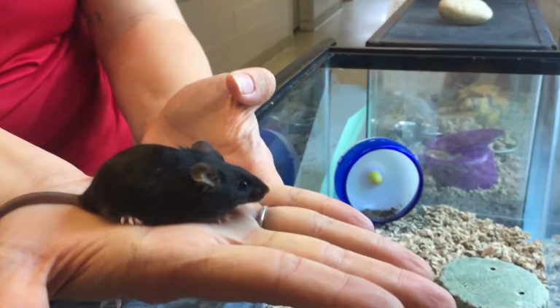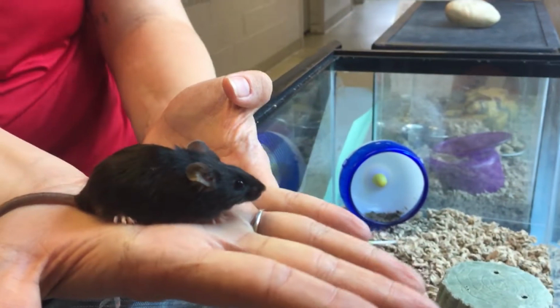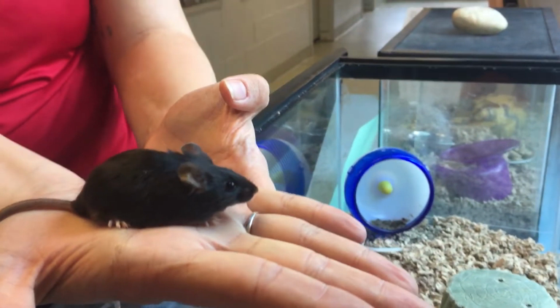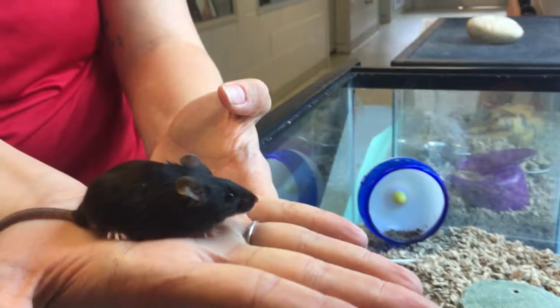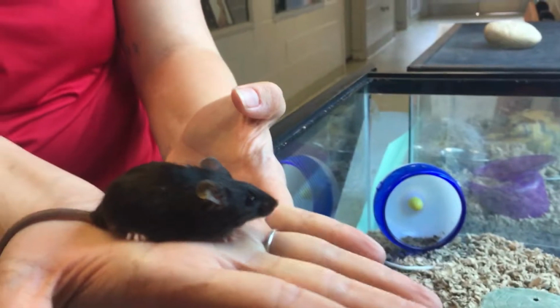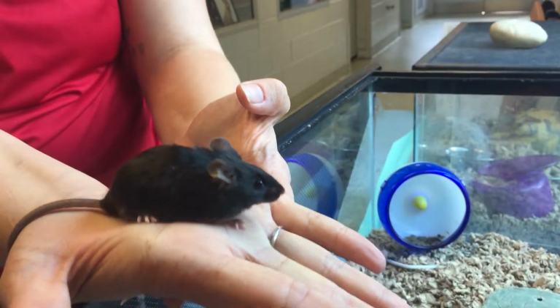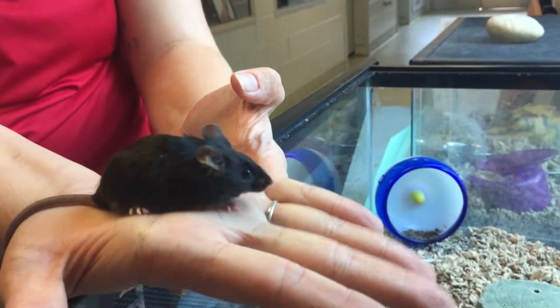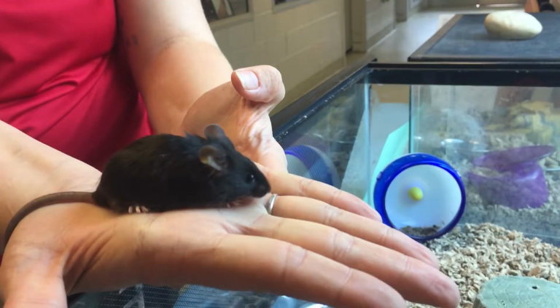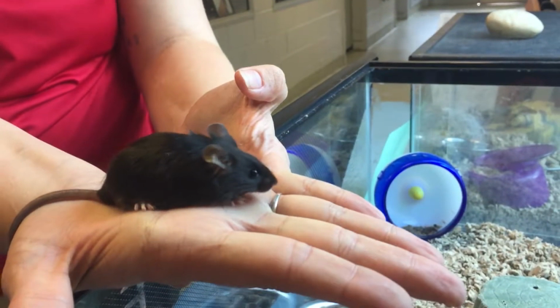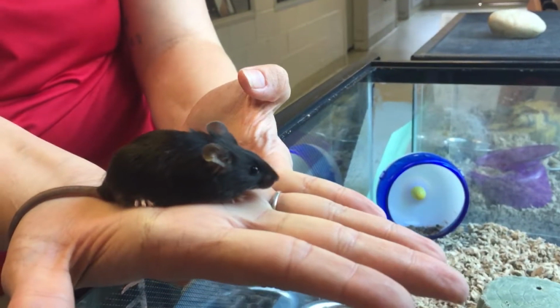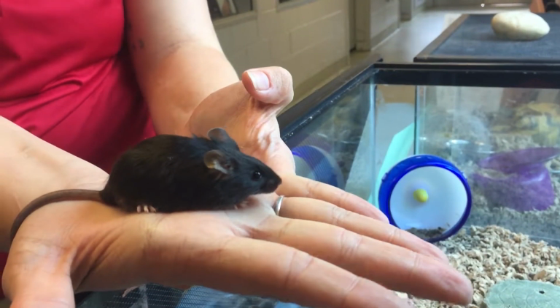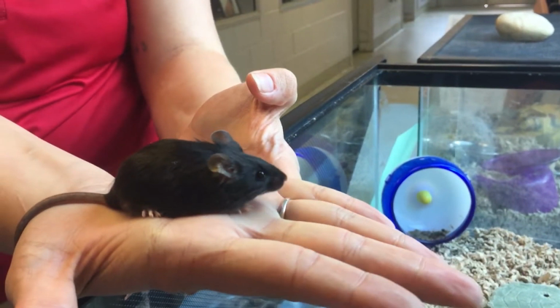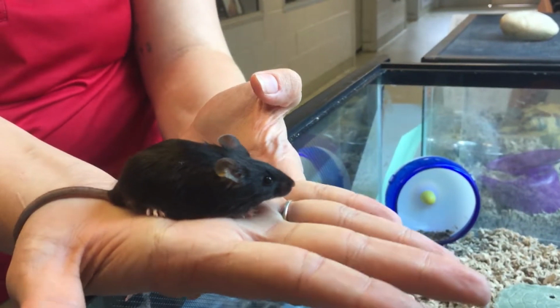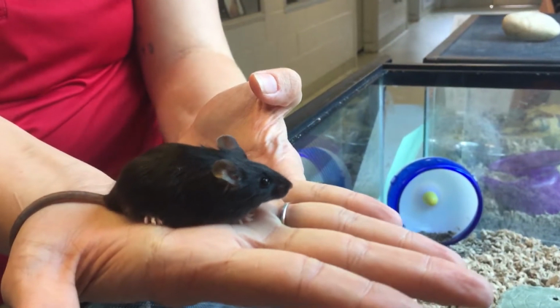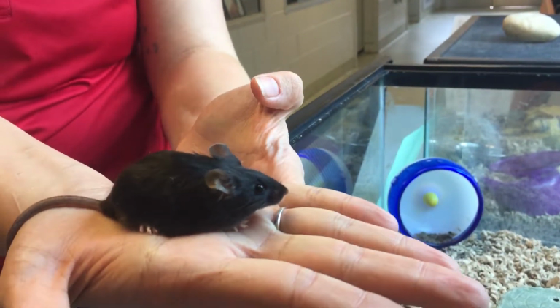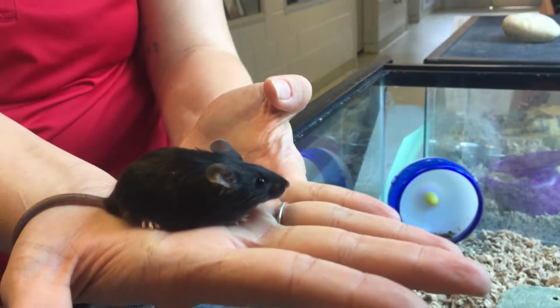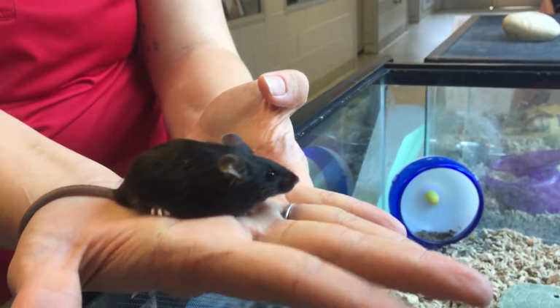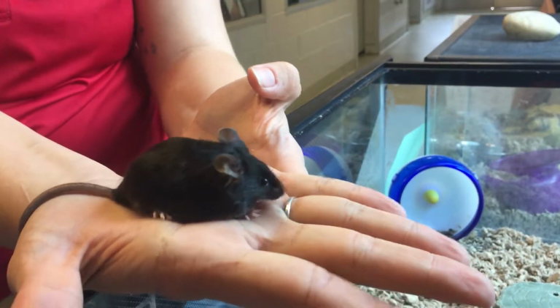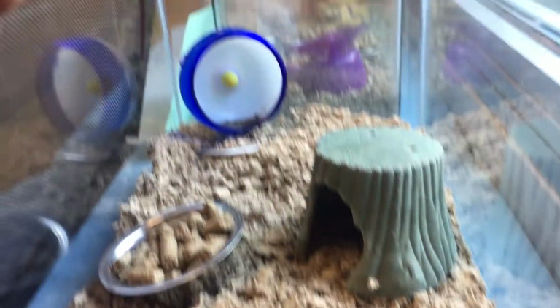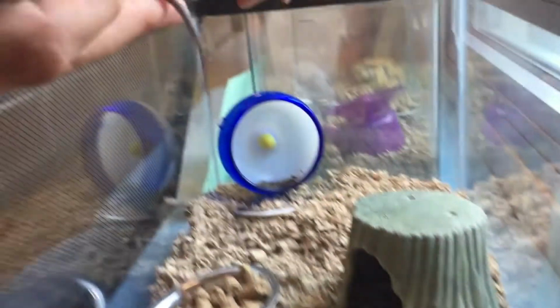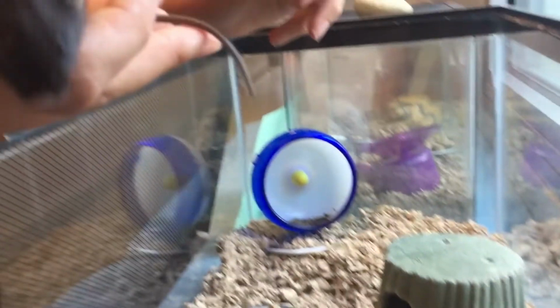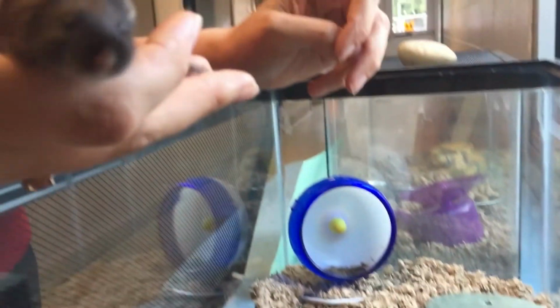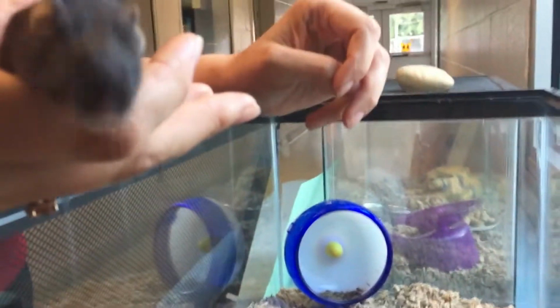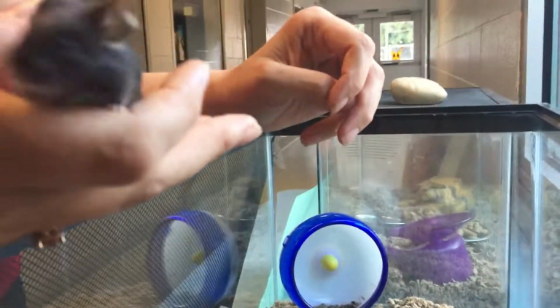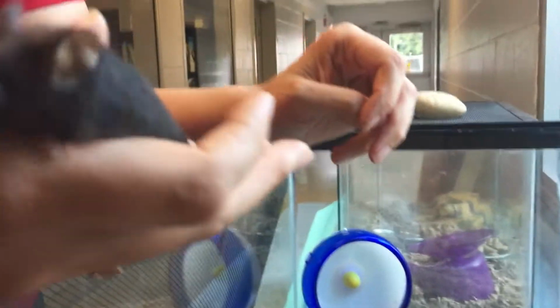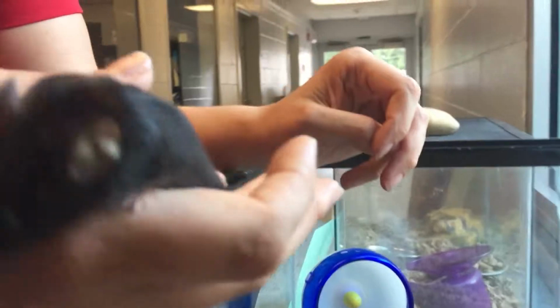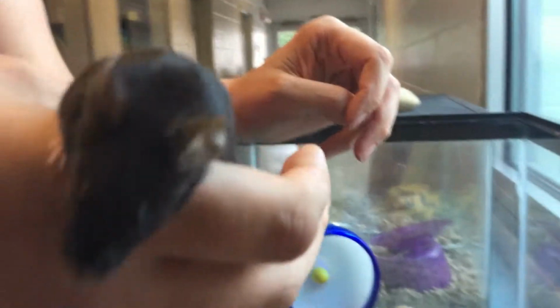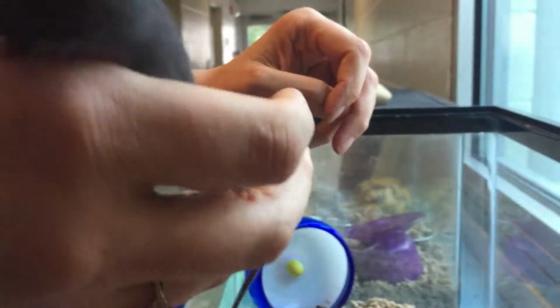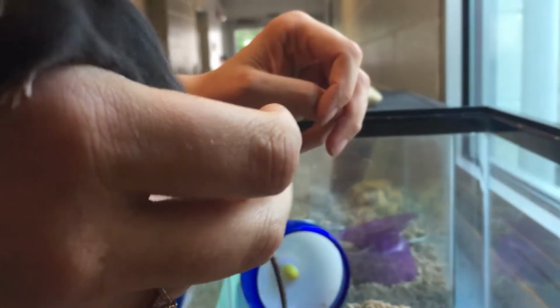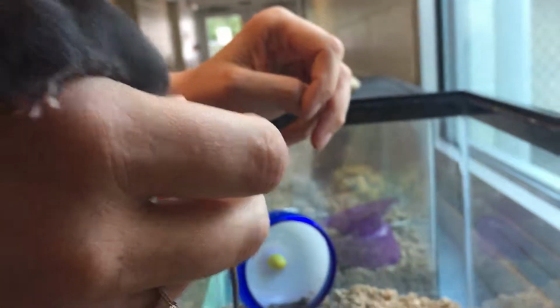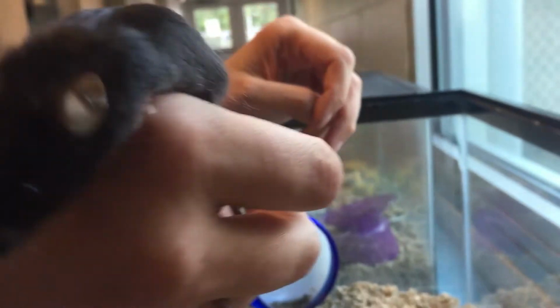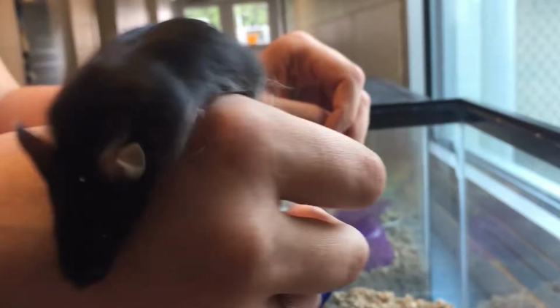This is Poppy. Poppy is a two-month-old female mouse. Mice like little Poppy can live for about two years.